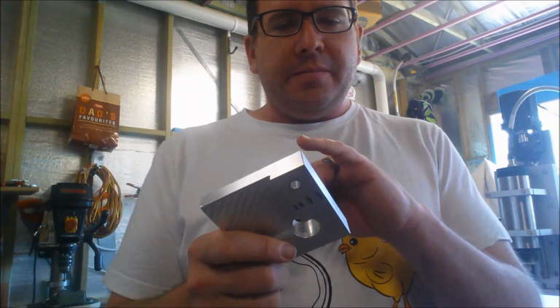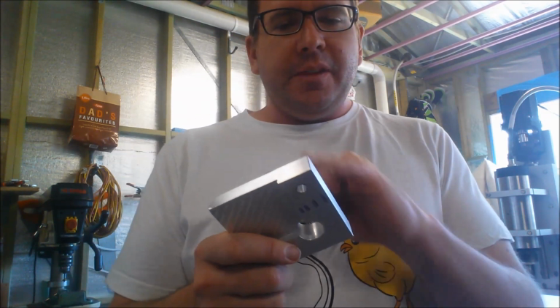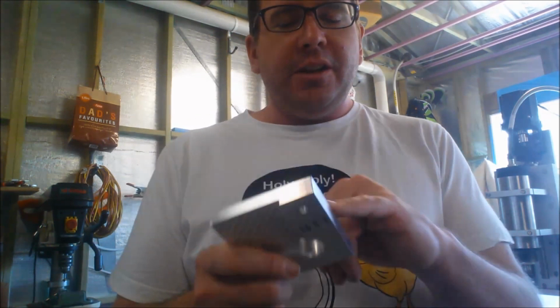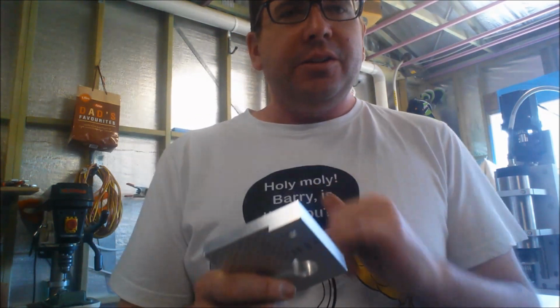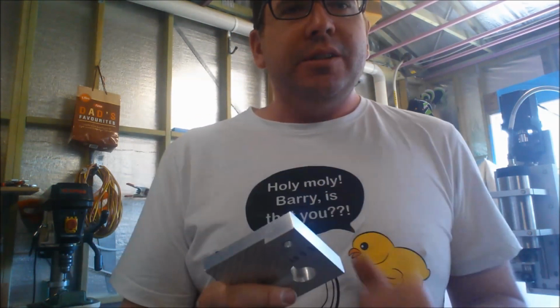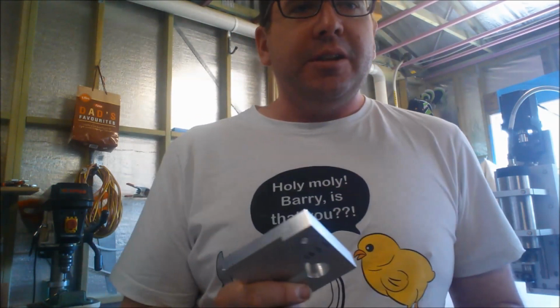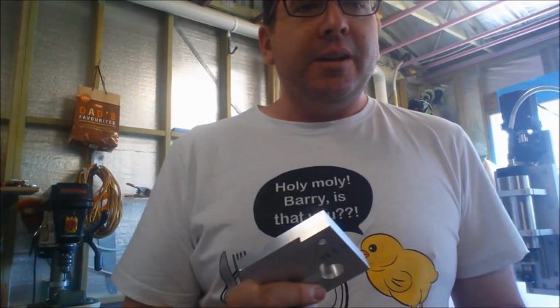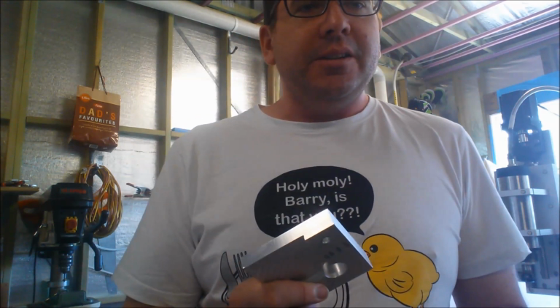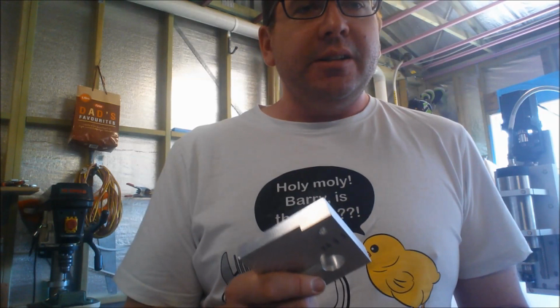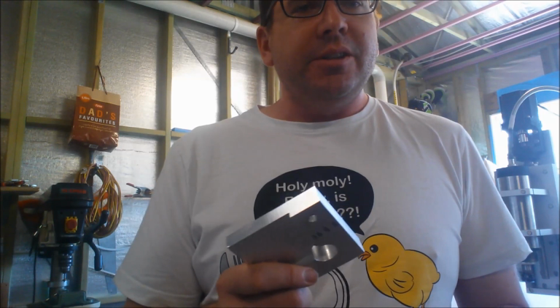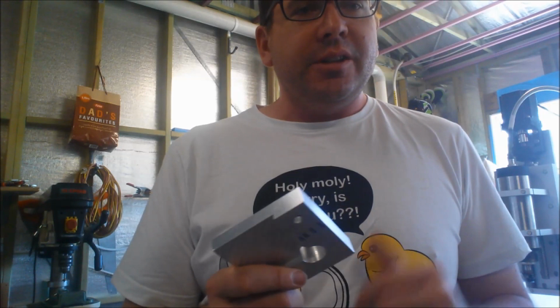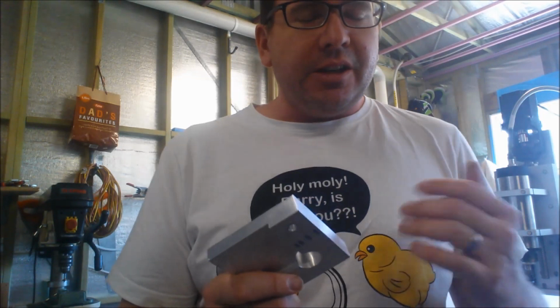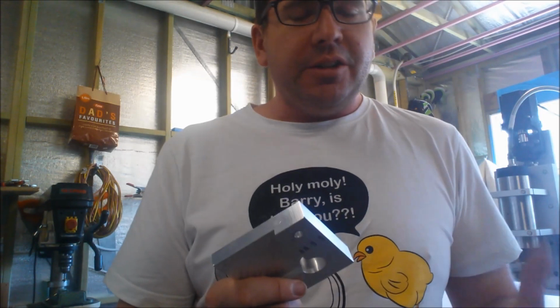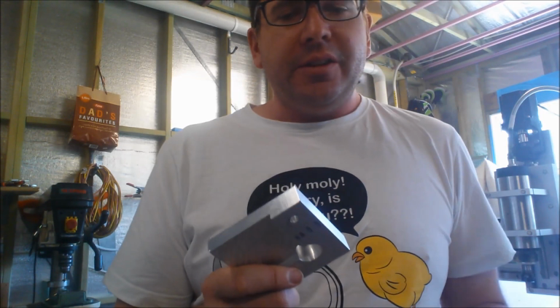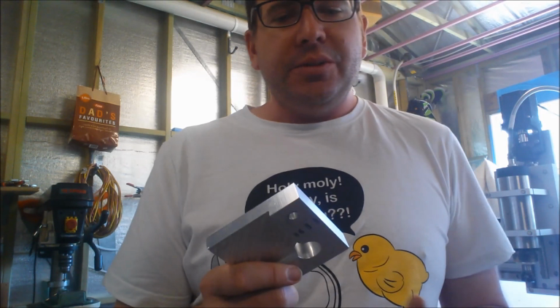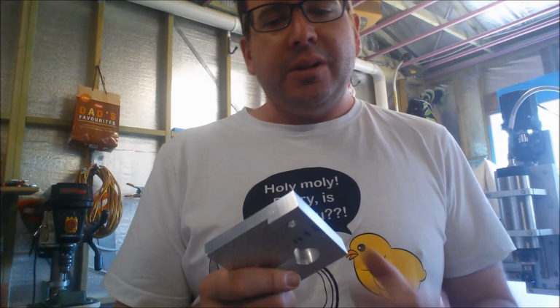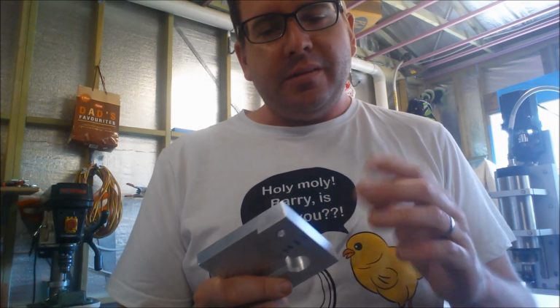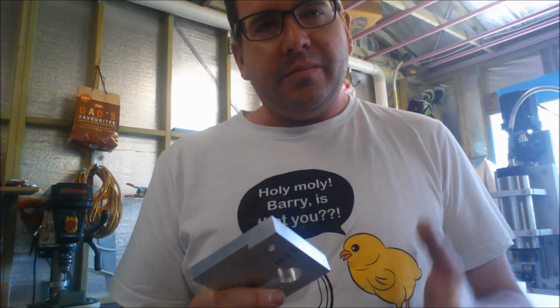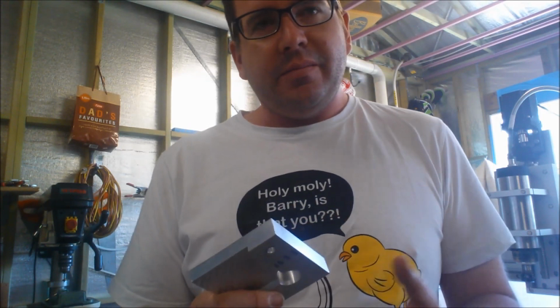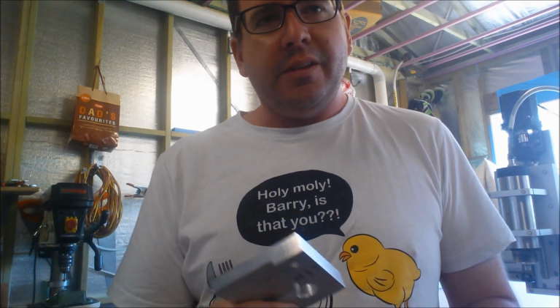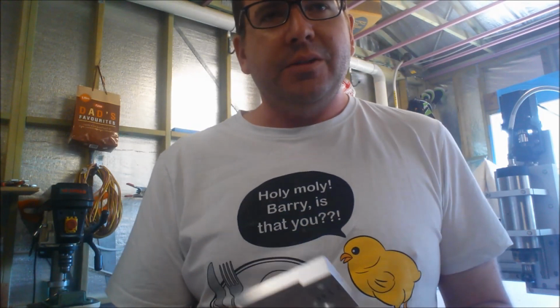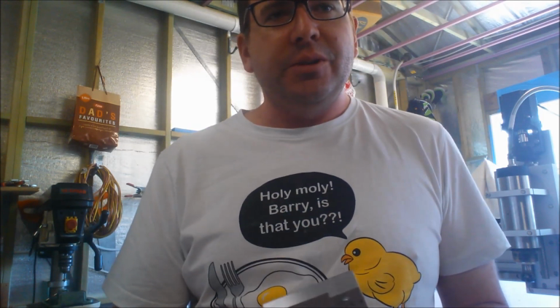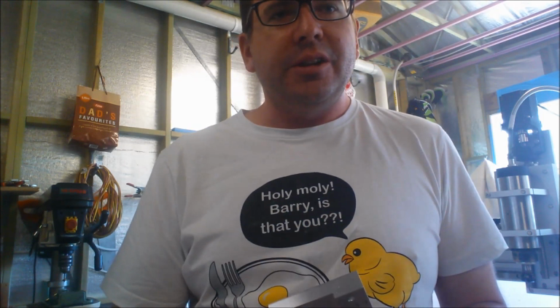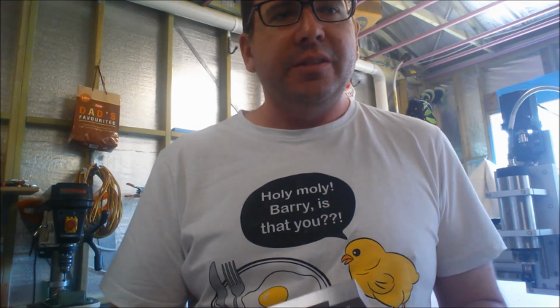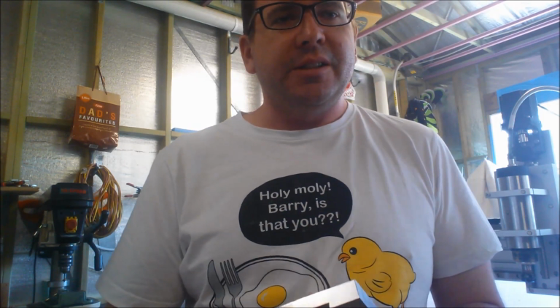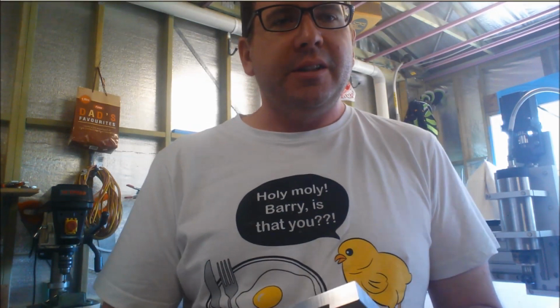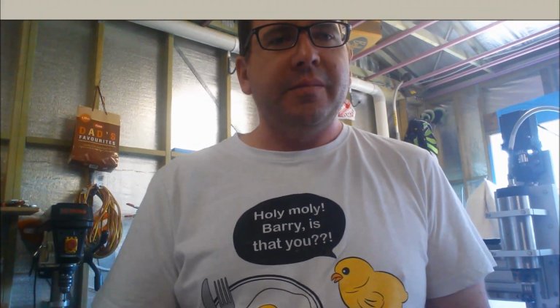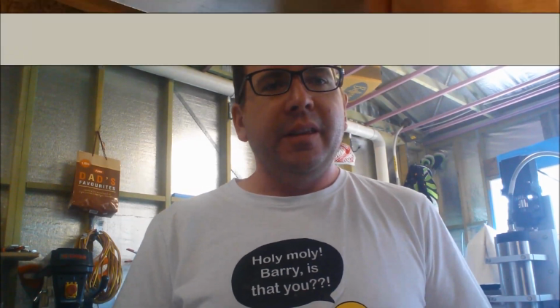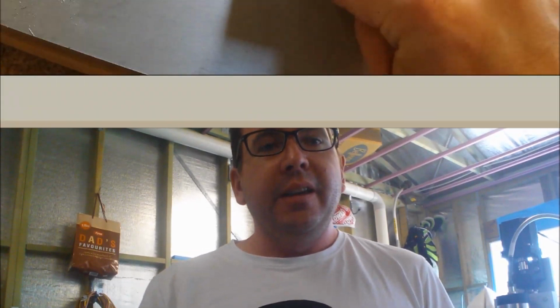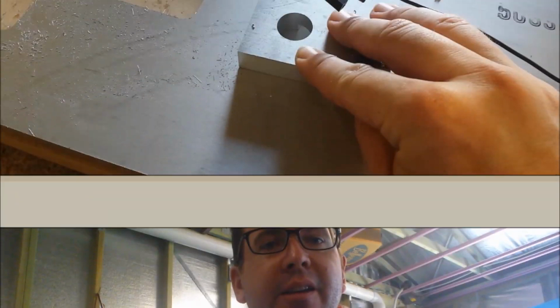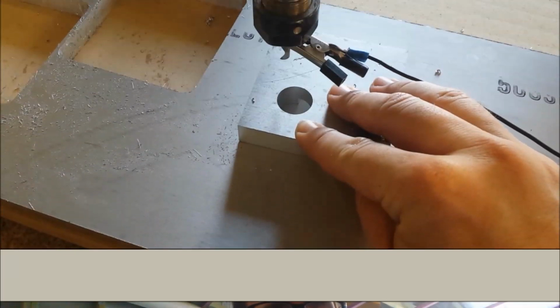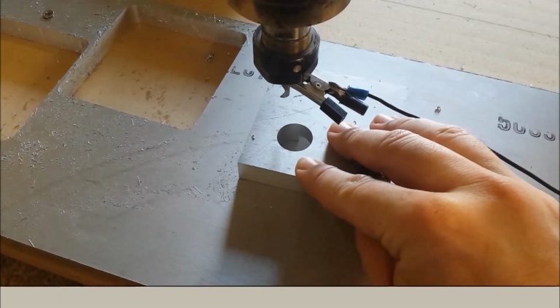I'm going to use this touch plate still just to touch off on this one, then I'll switch over — so enjoy.